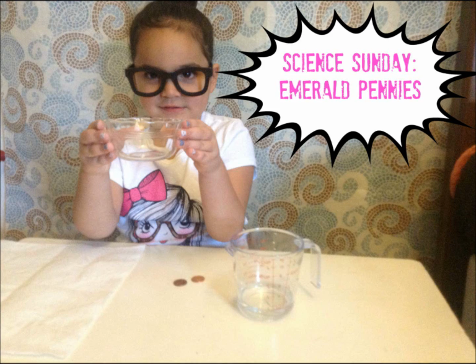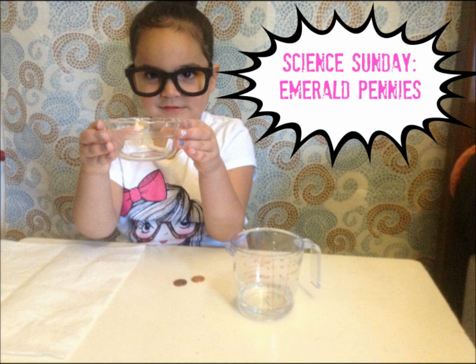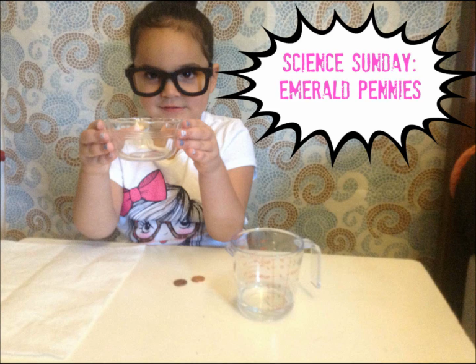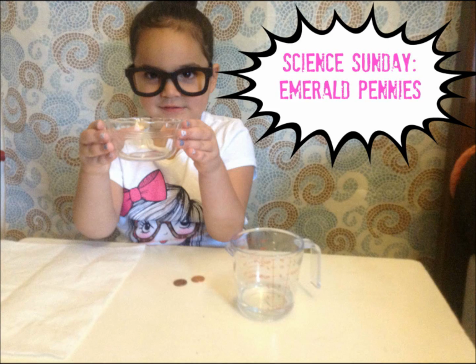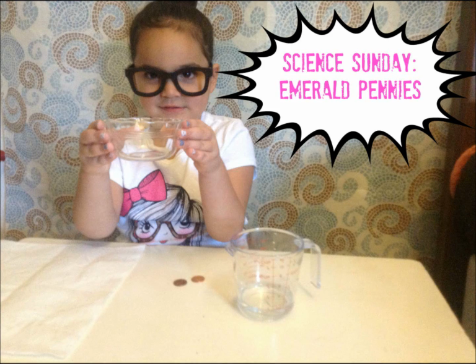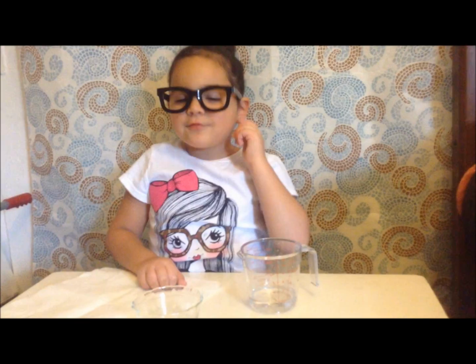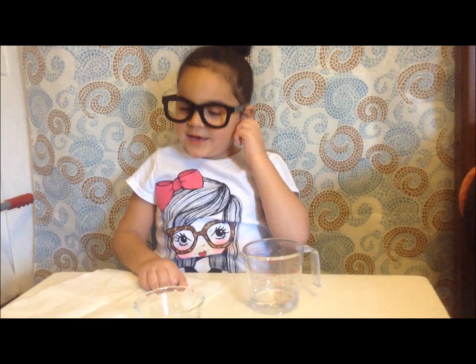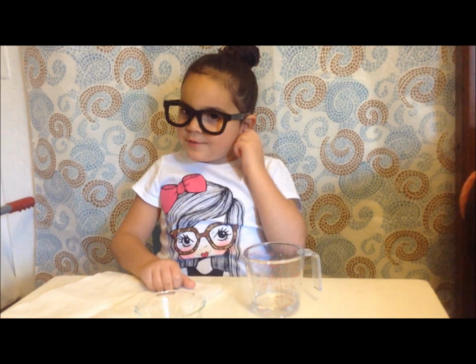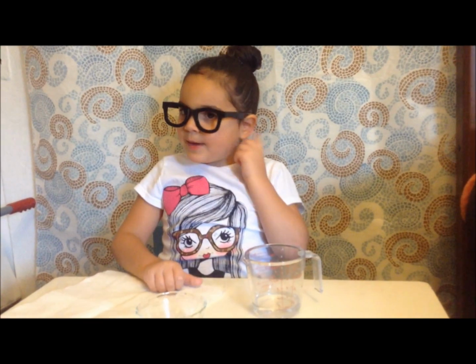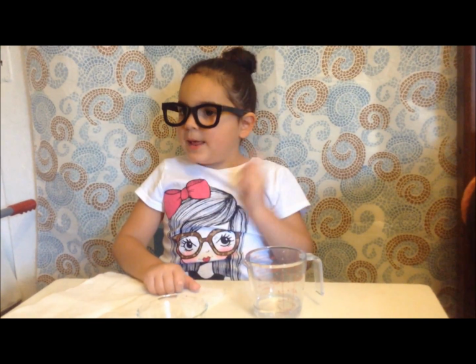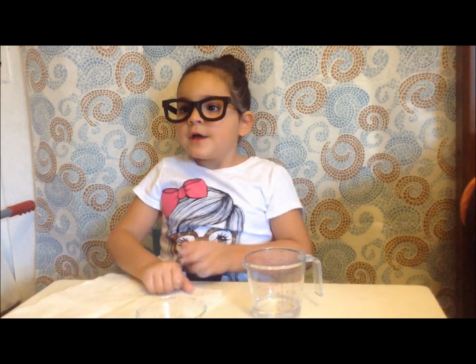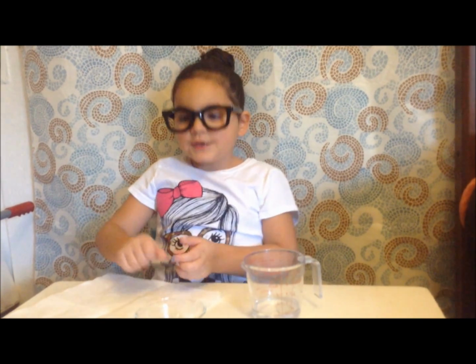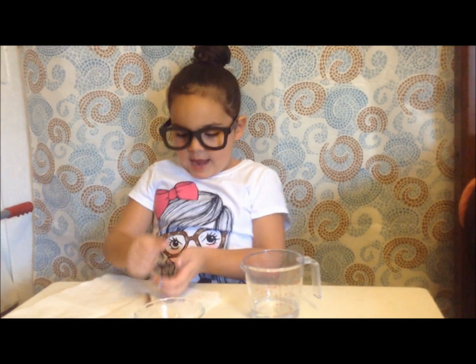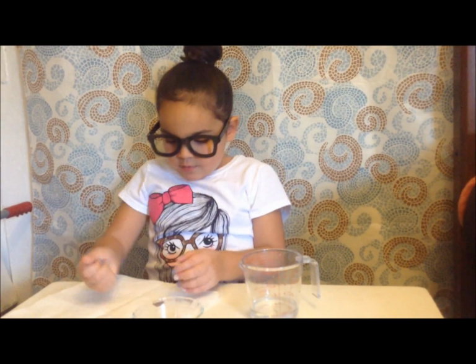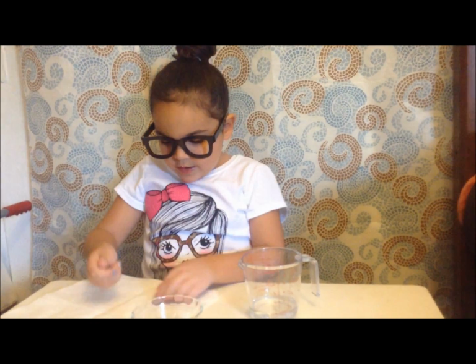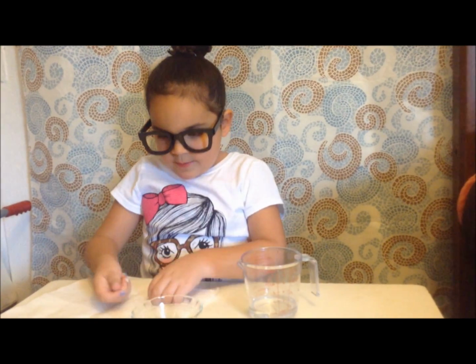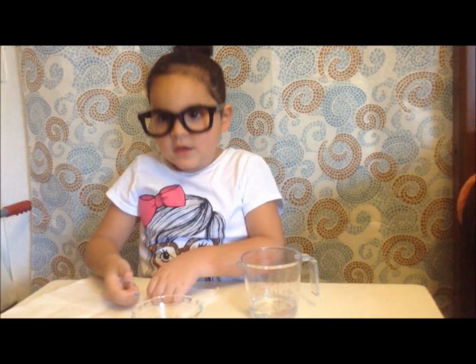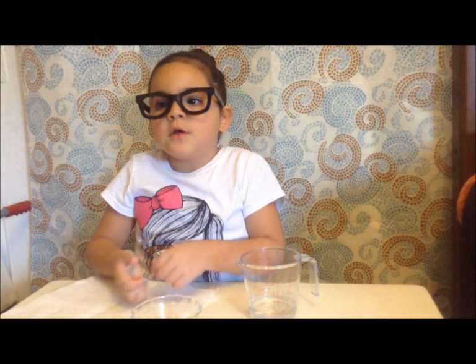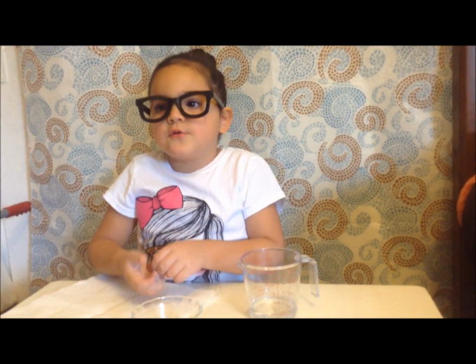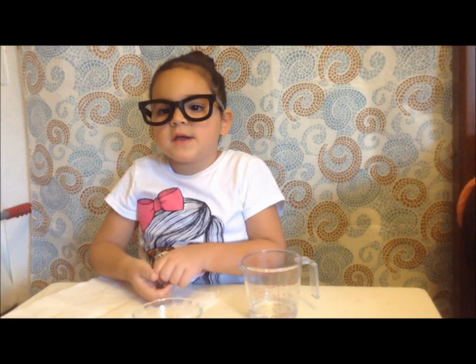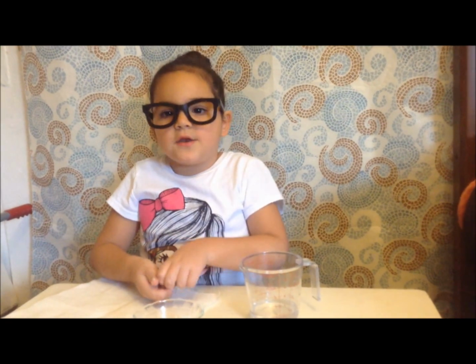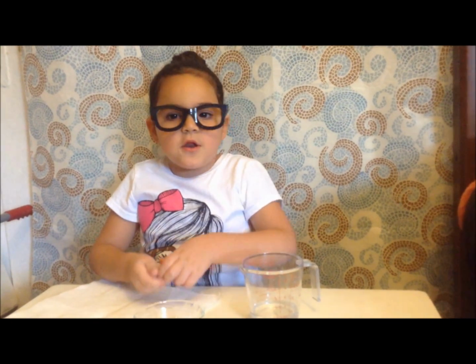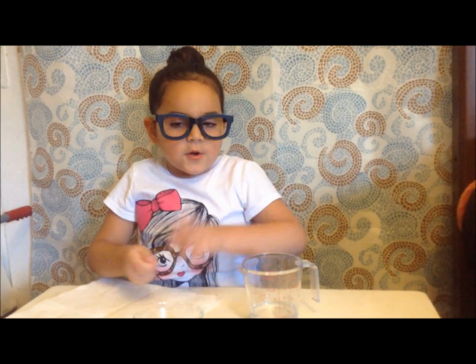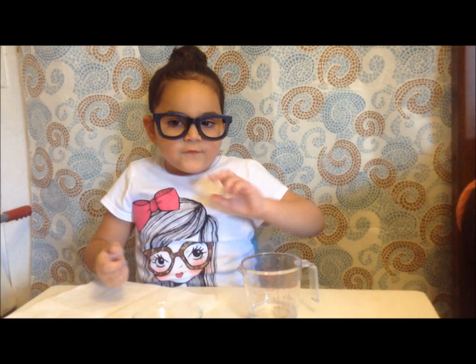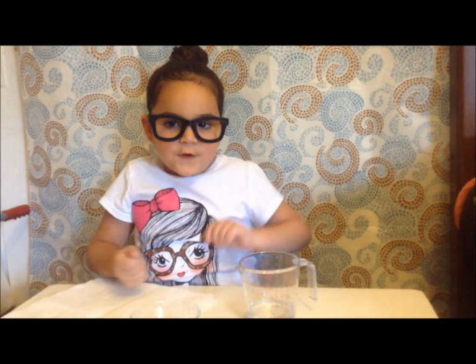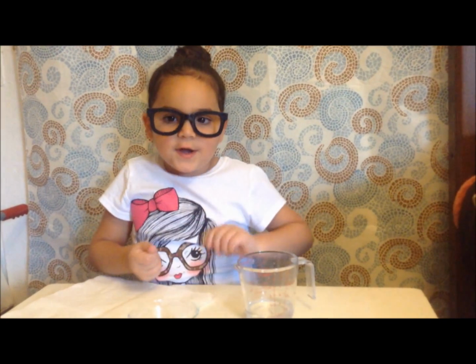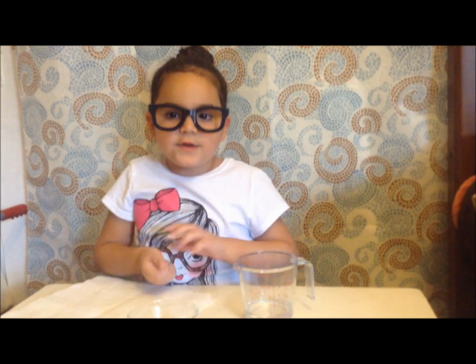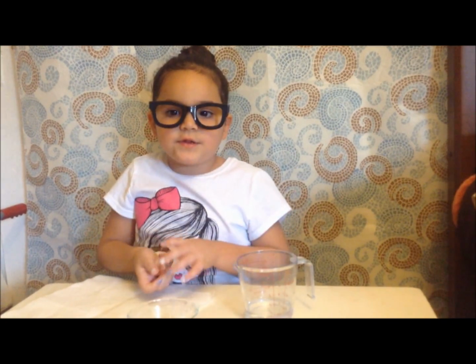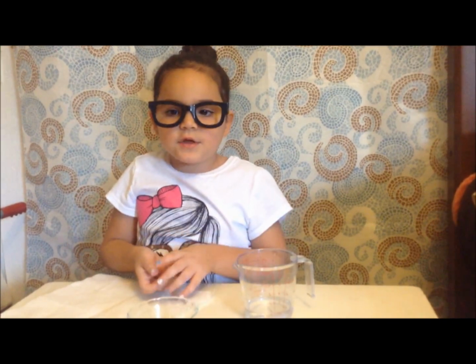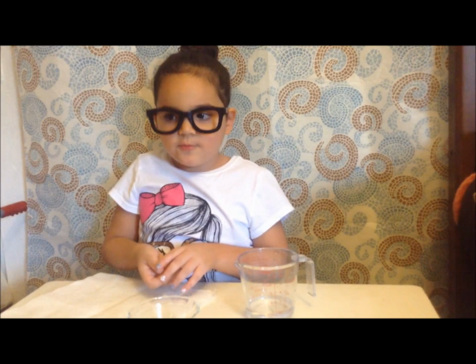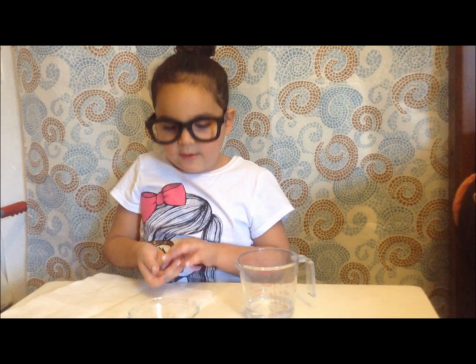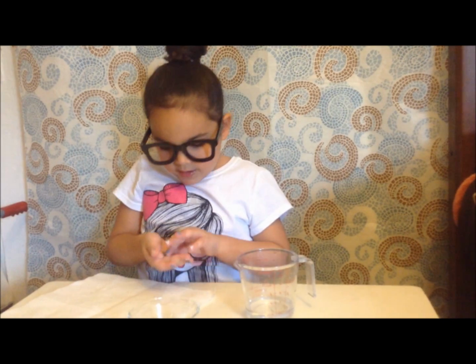Hi guys, it's me Isabella. Today we'll be doing another fun and easy experiment.